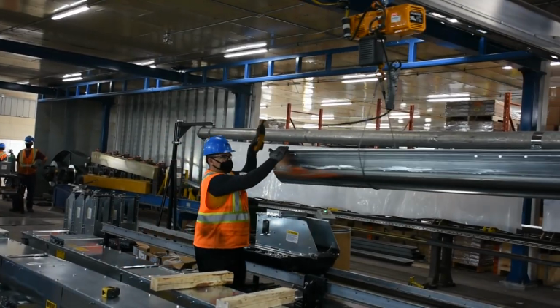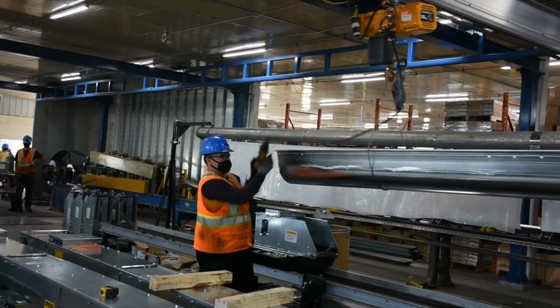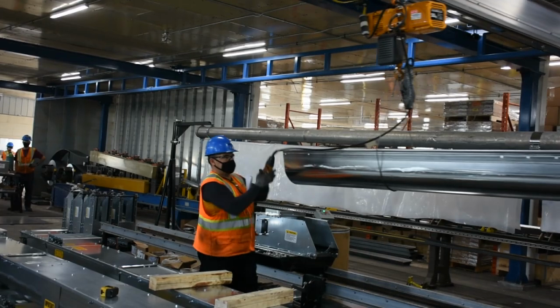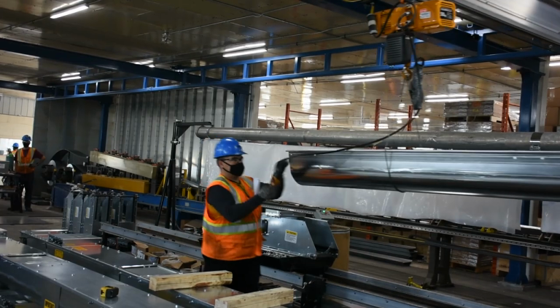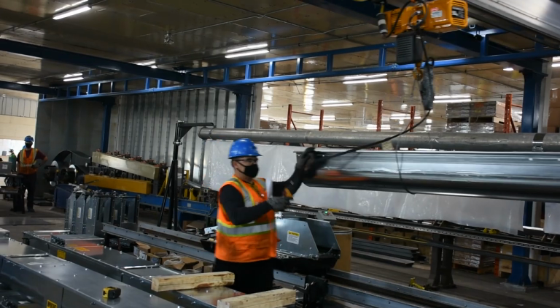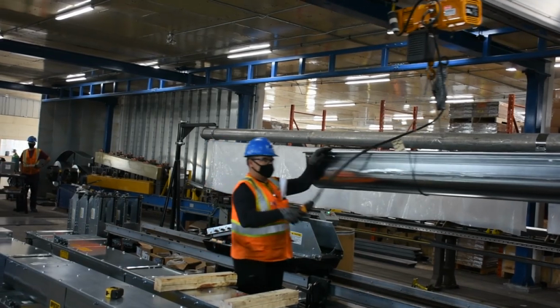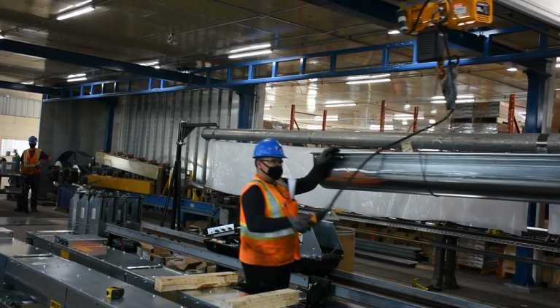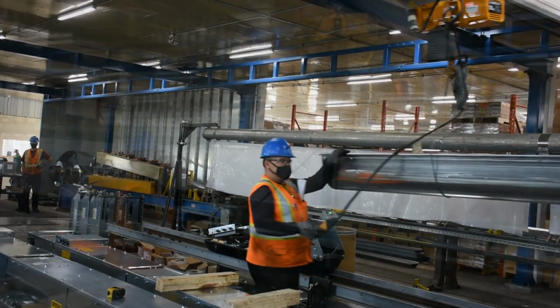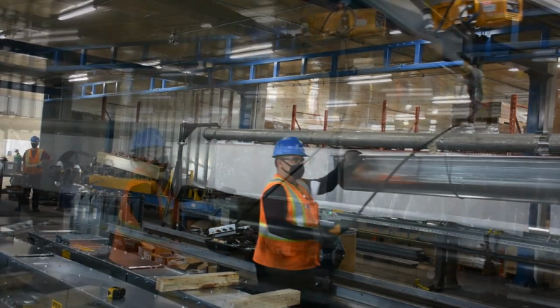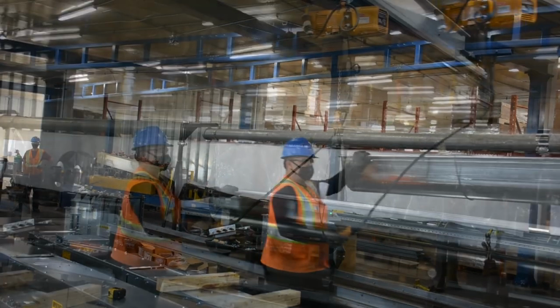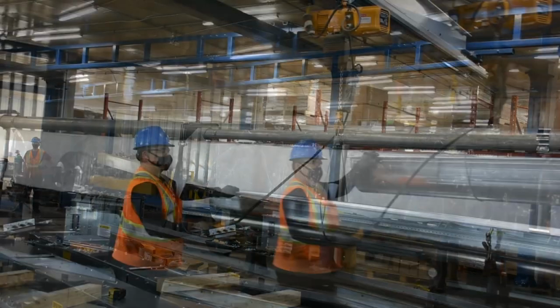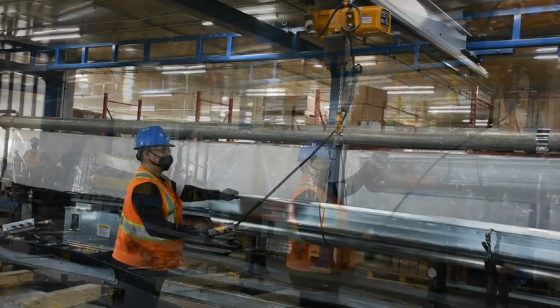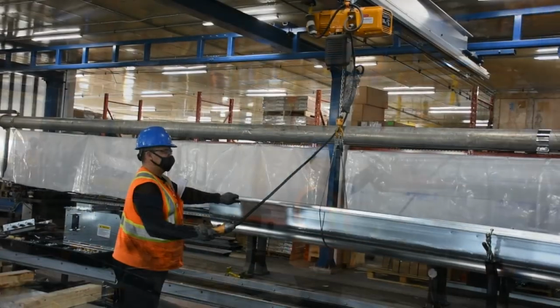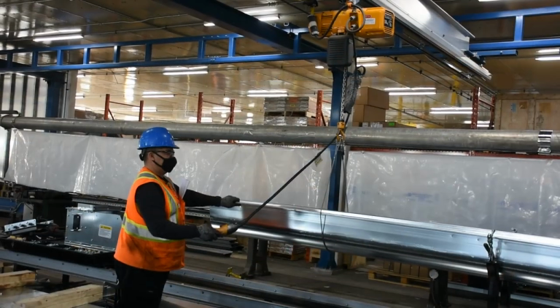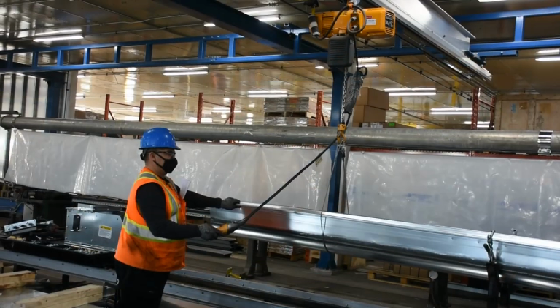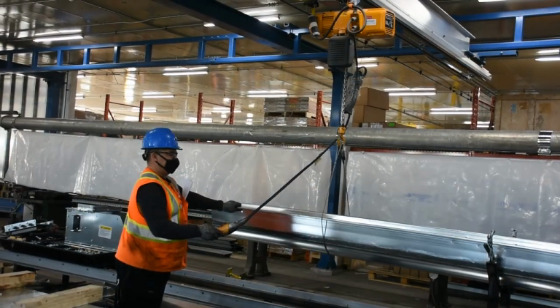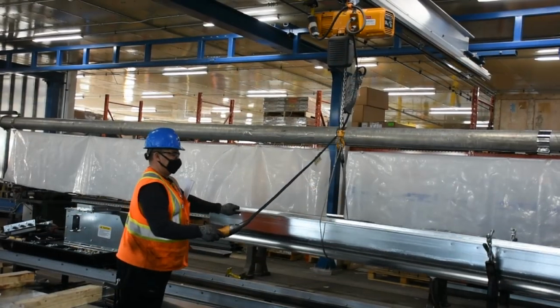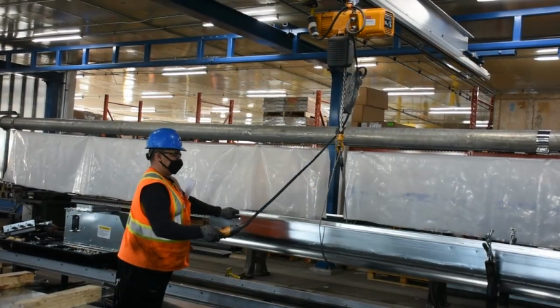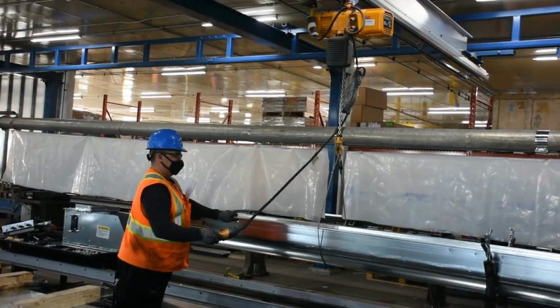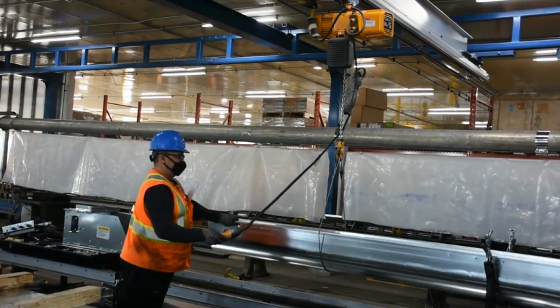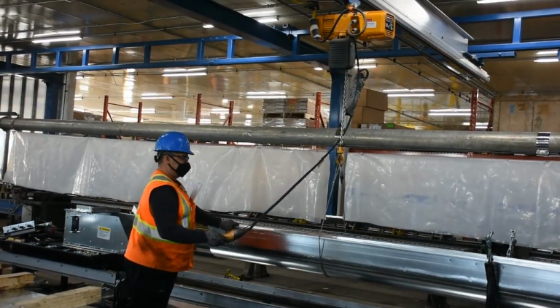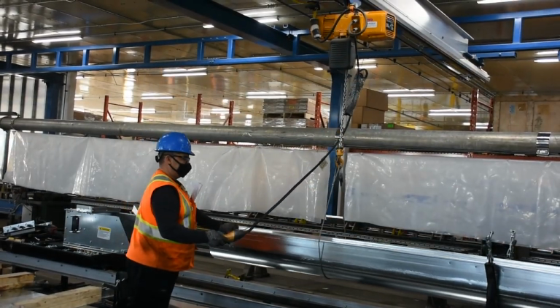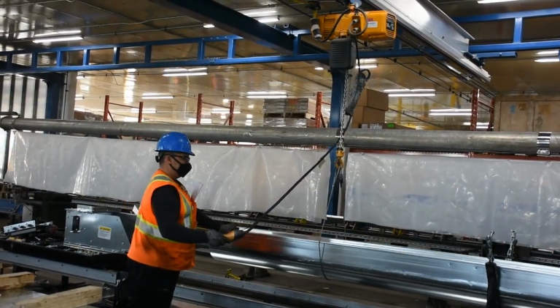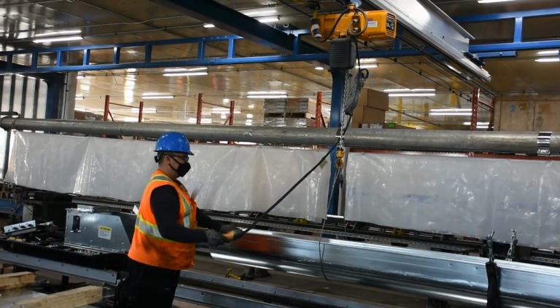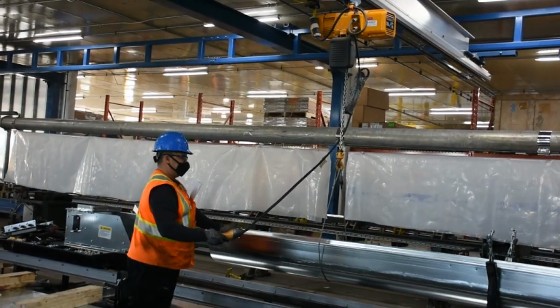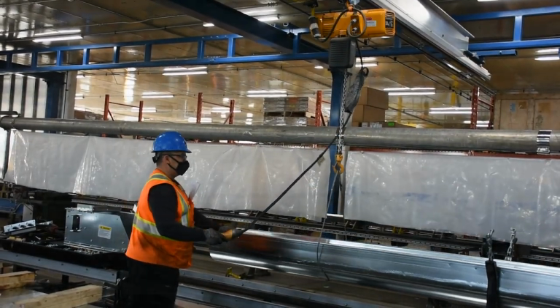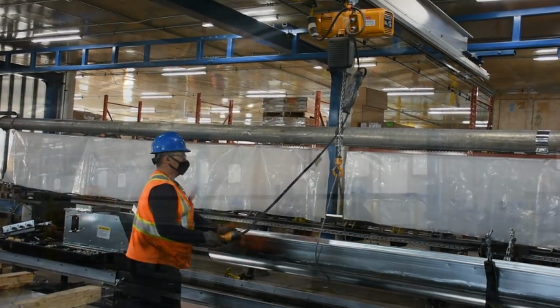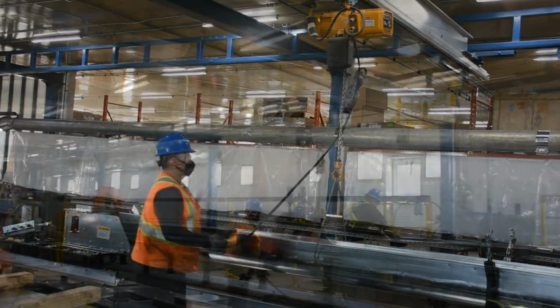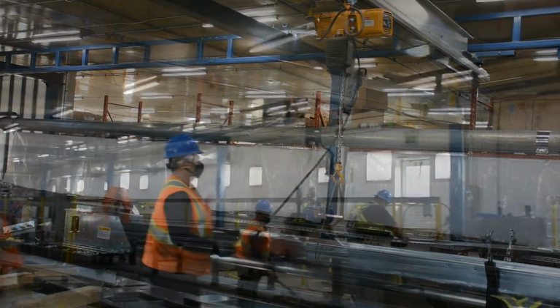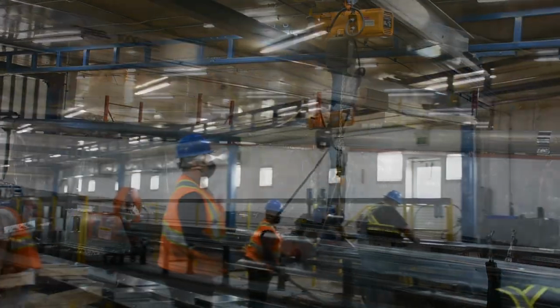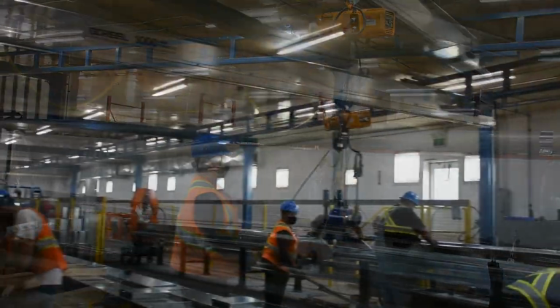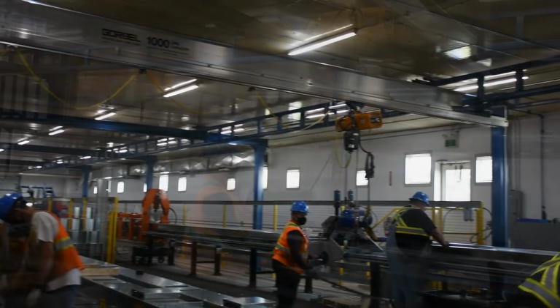The guys on the floor, they really love it. They're happy with it — great to work with.